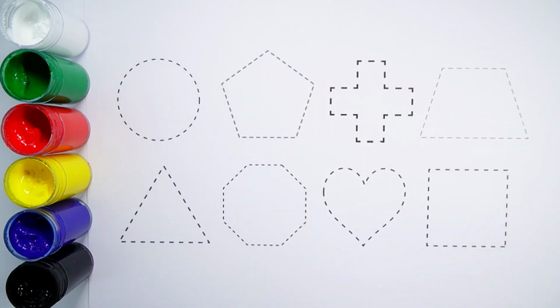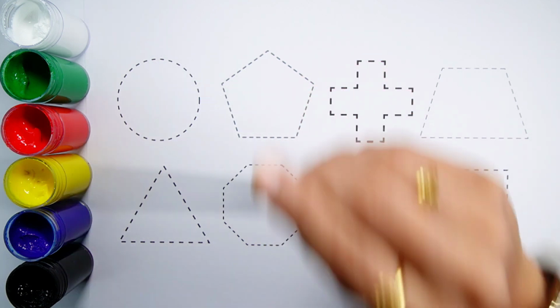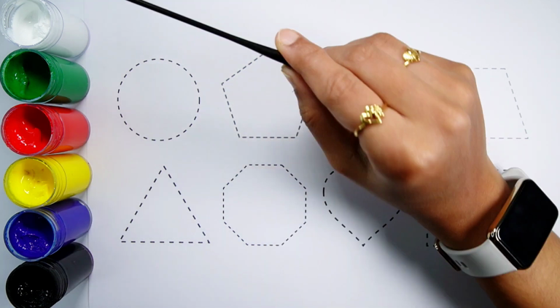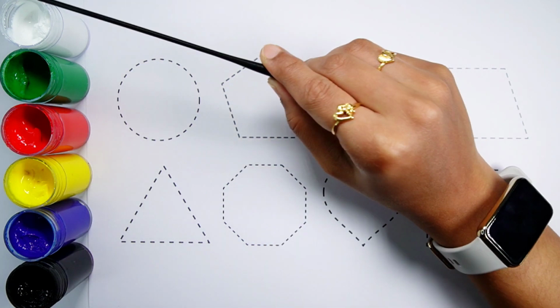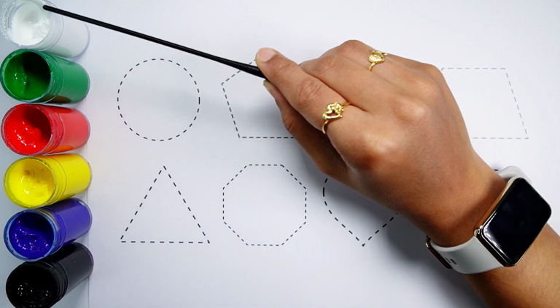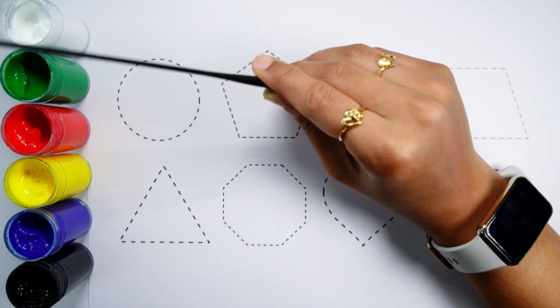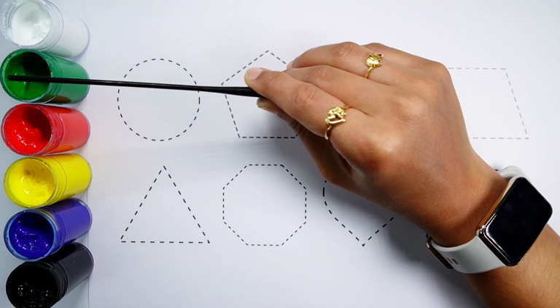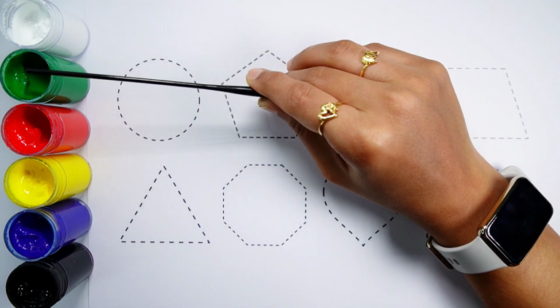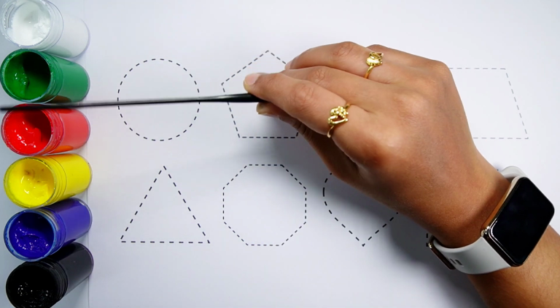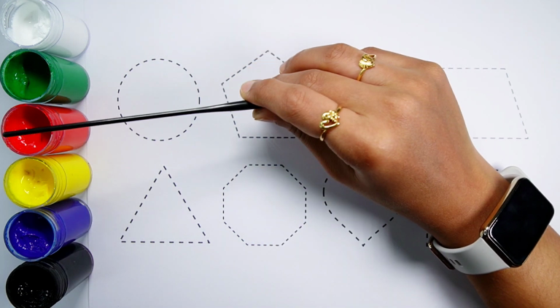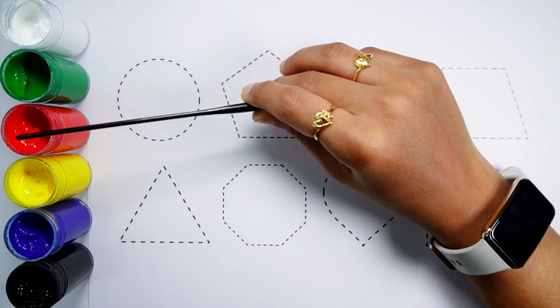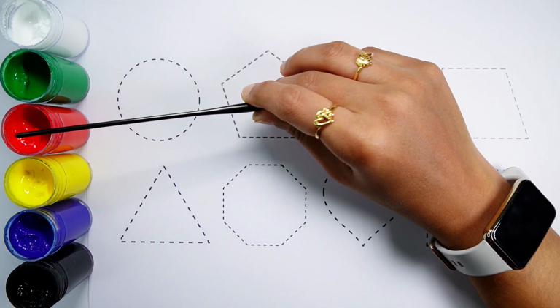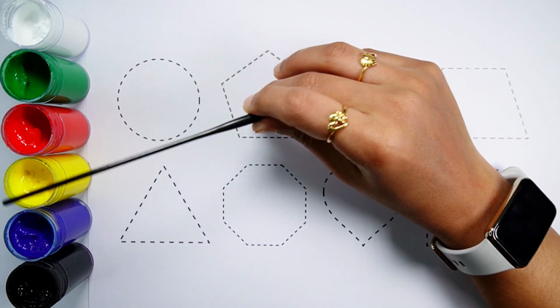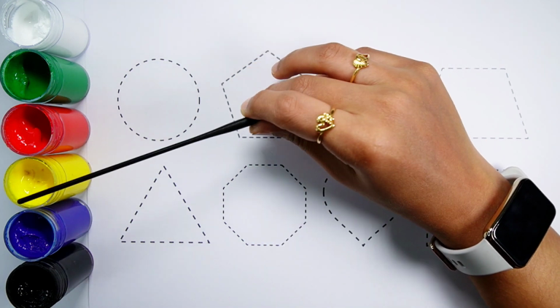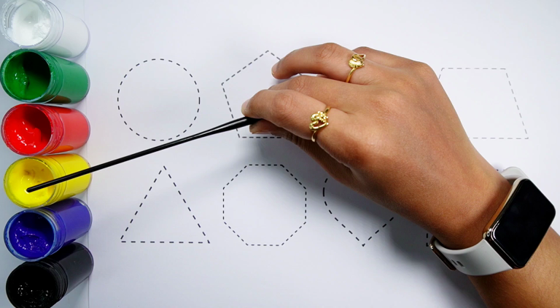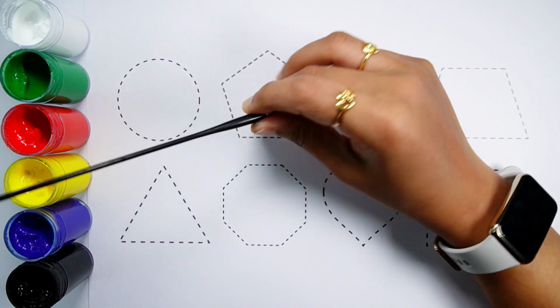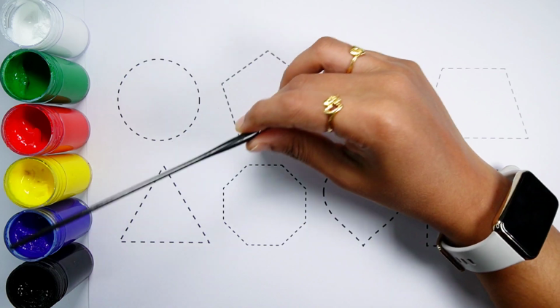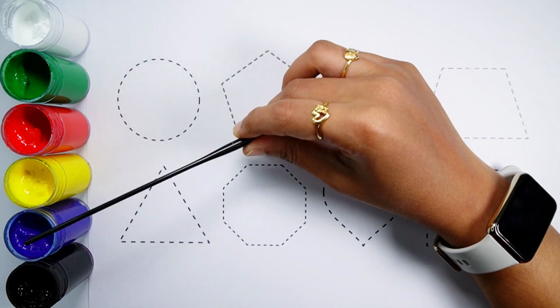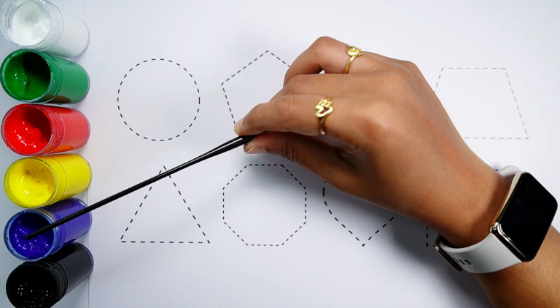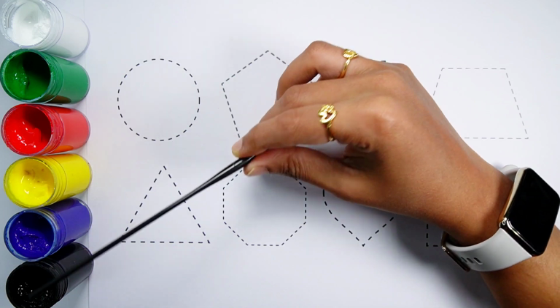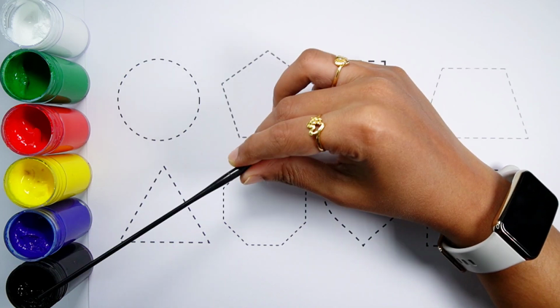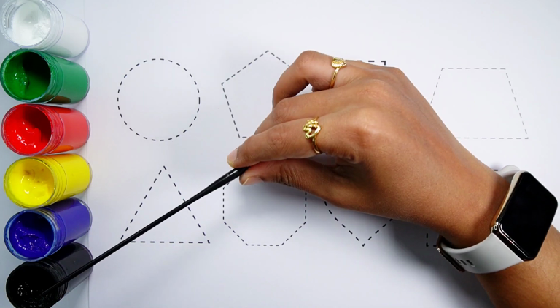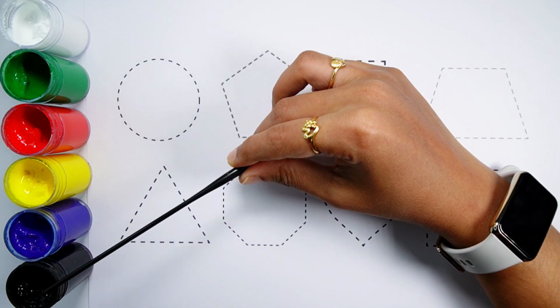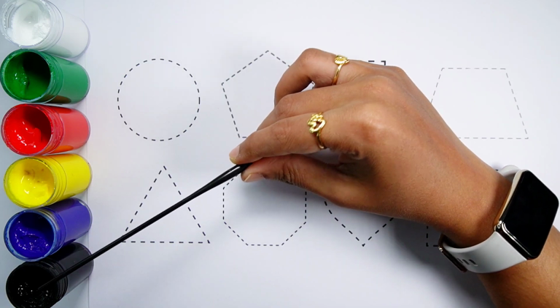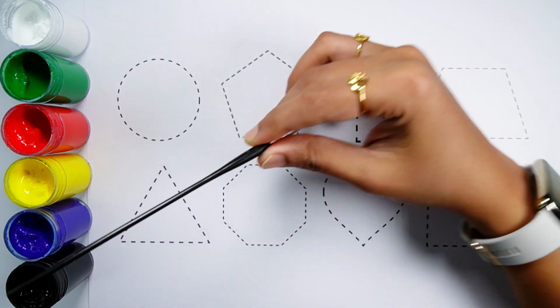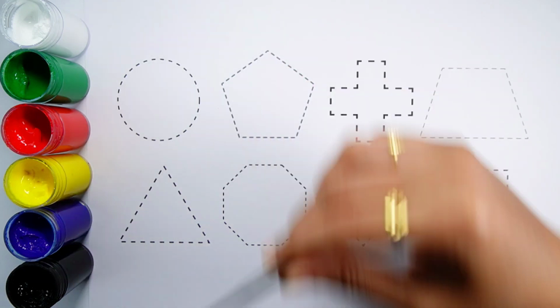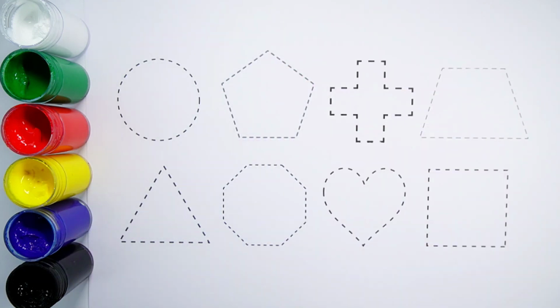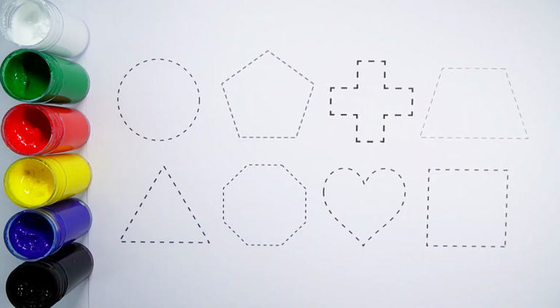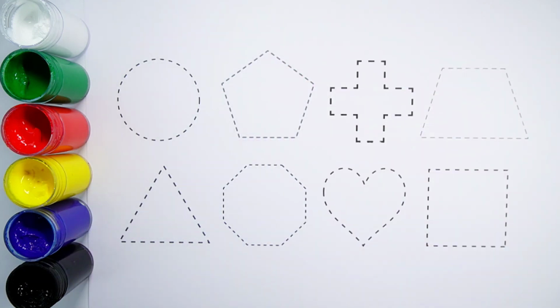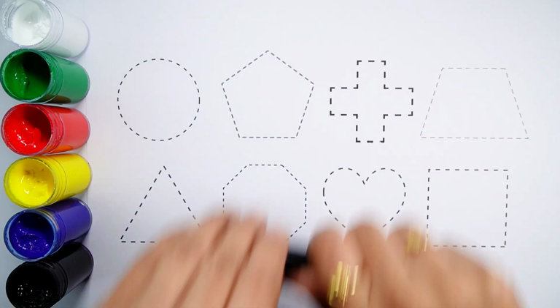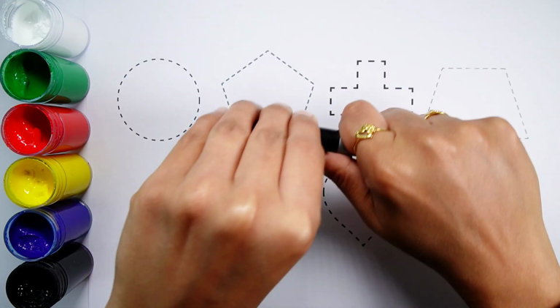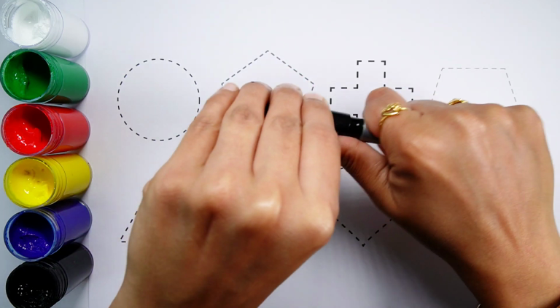White Colour. Green Colour. Red Colour. Yellow Colour. Blue Colour. Black Colour.